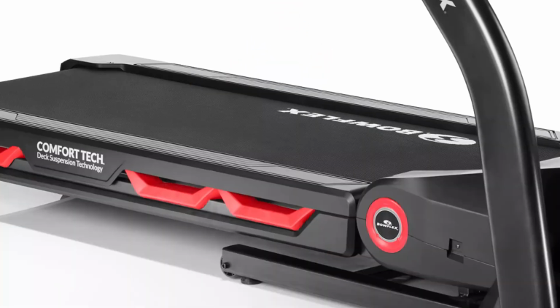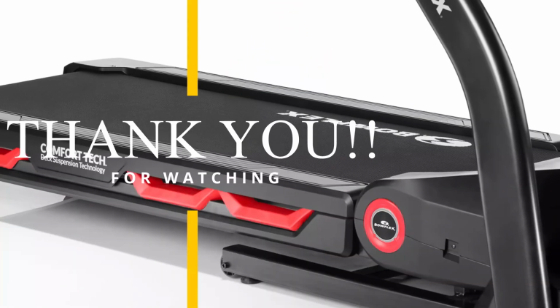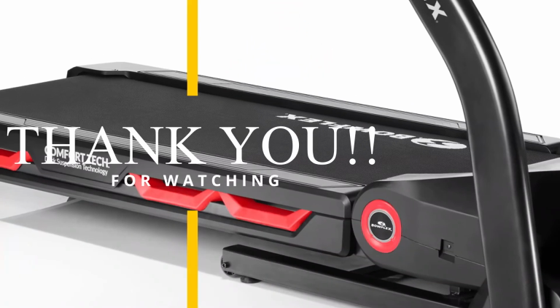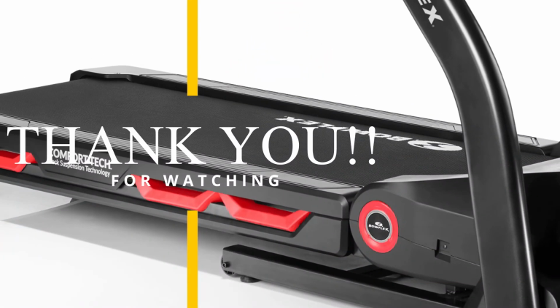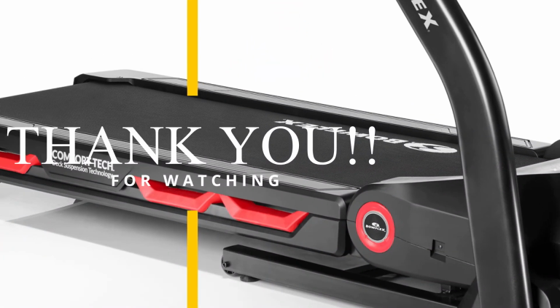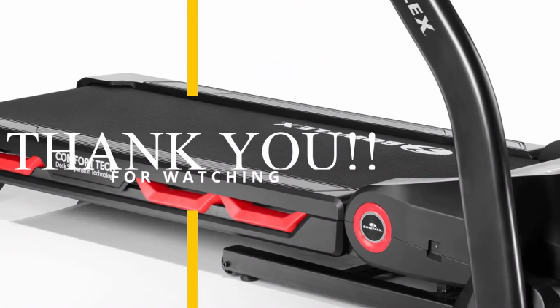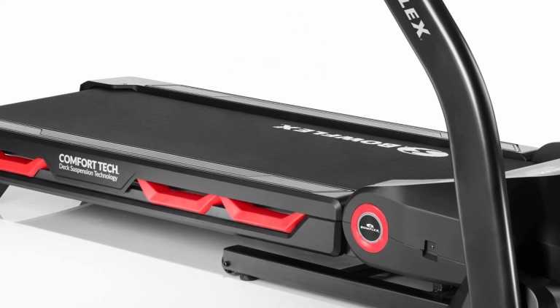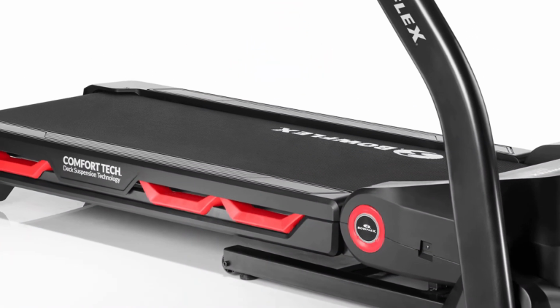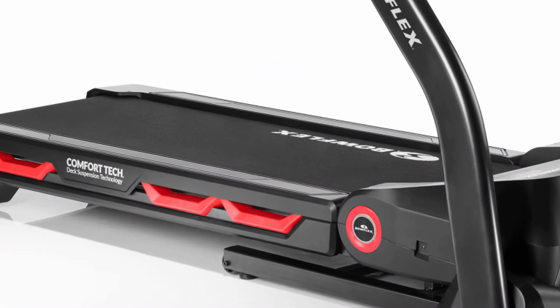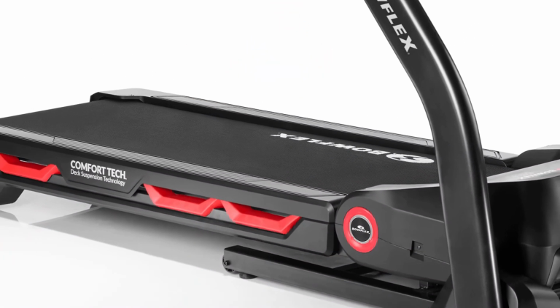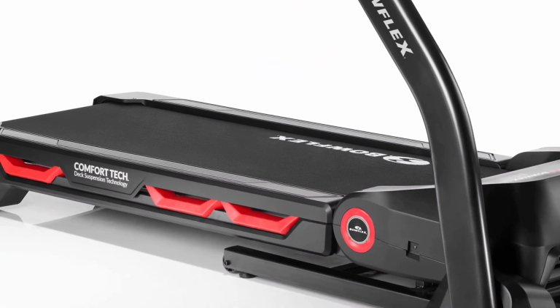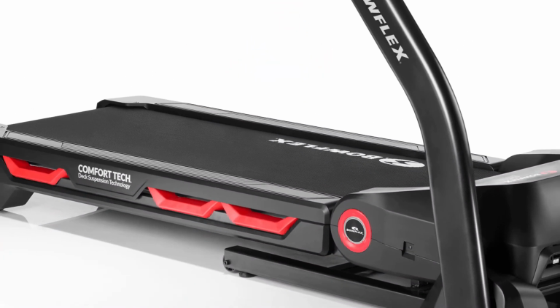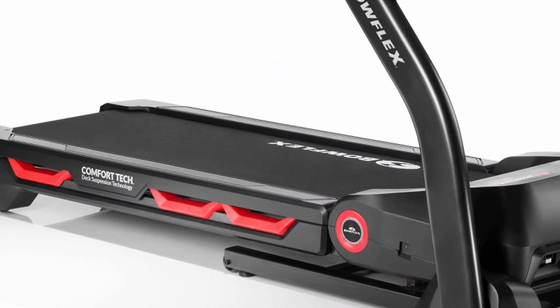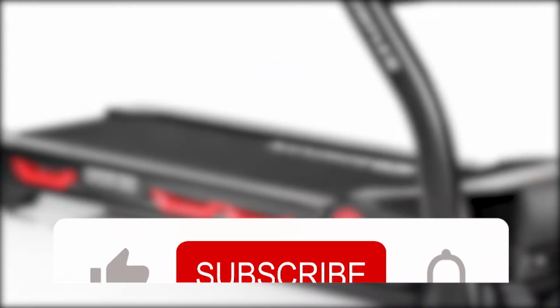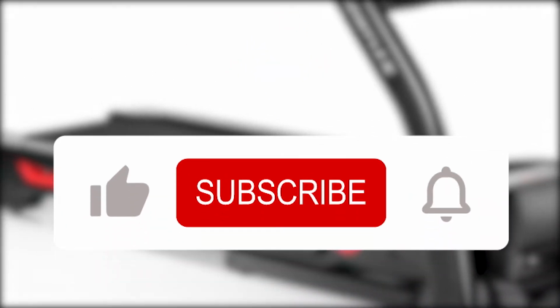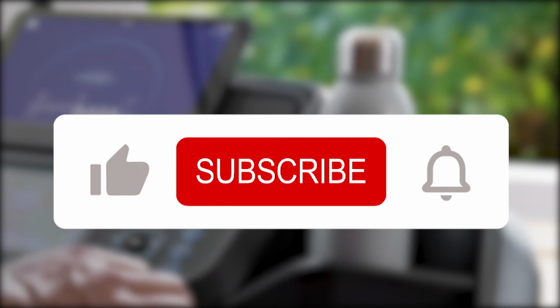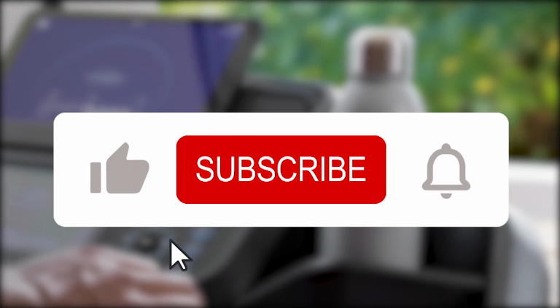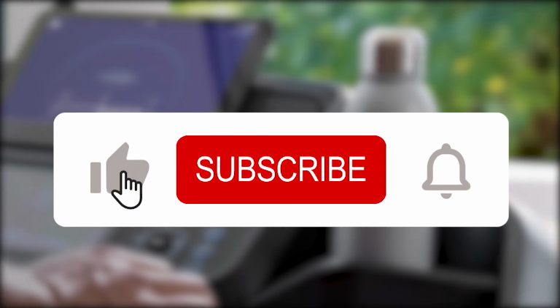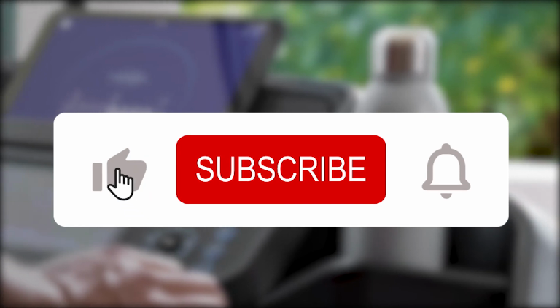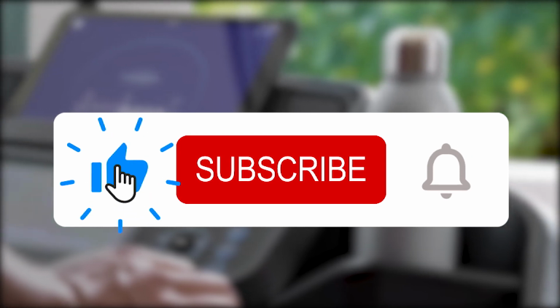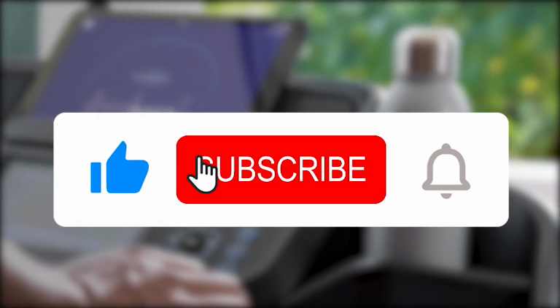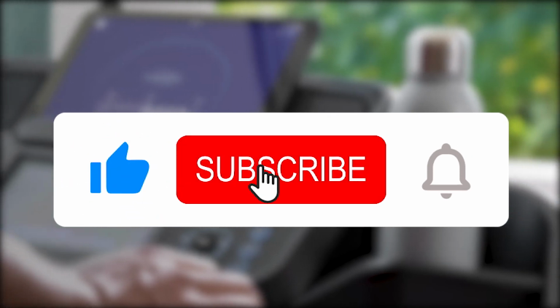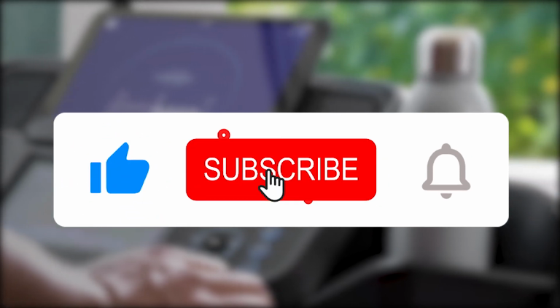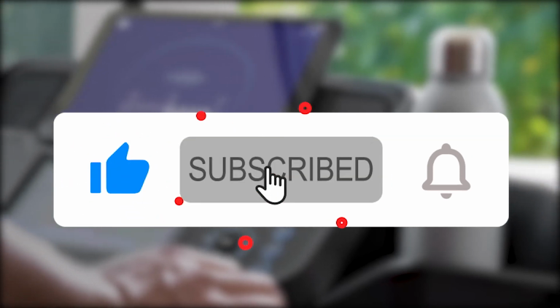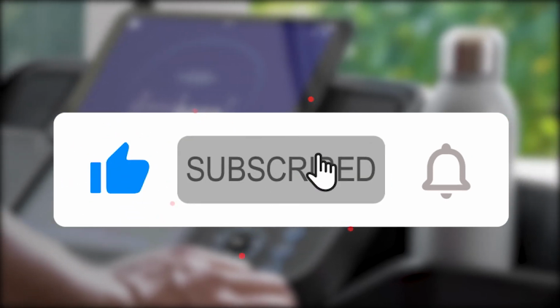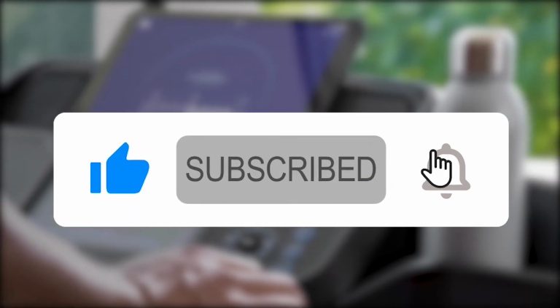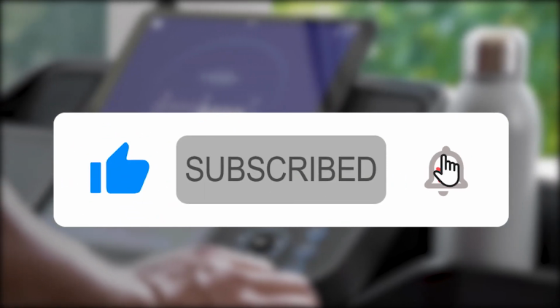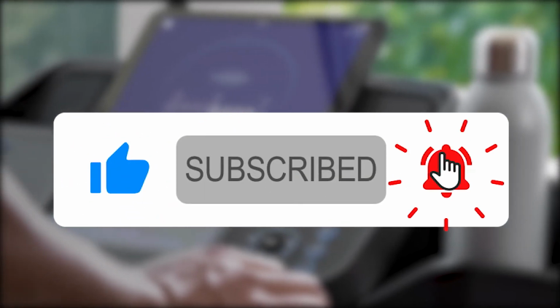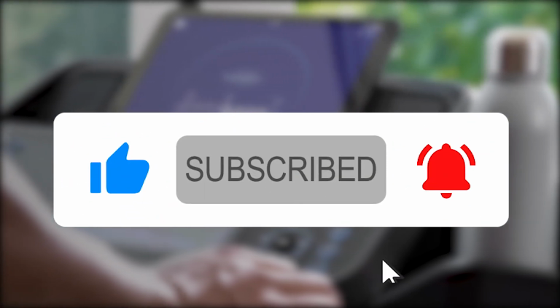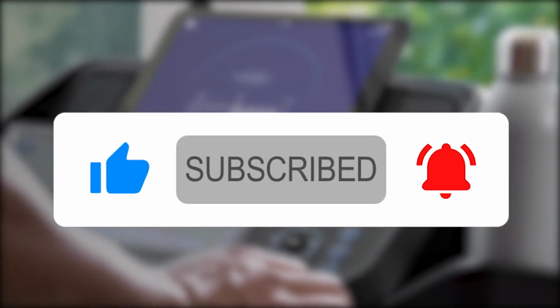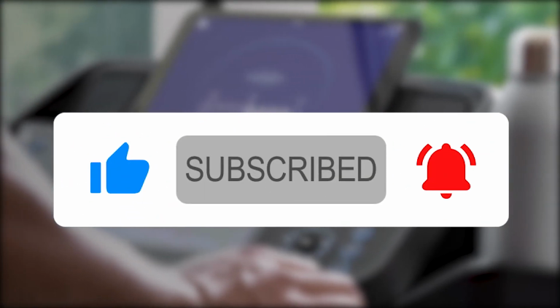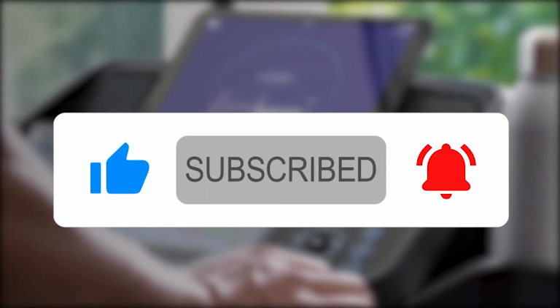Thanks for watching. Be sure to let us know if there are any other treadmills you would like to see reviewed. Also, subscribe to the channel so you can catch many more of these videos.